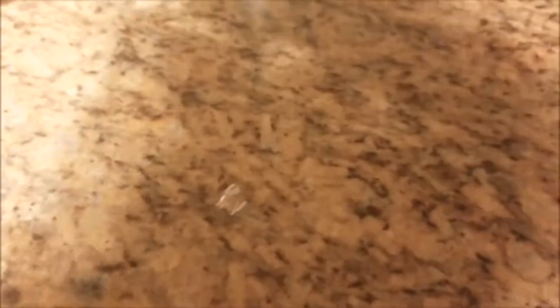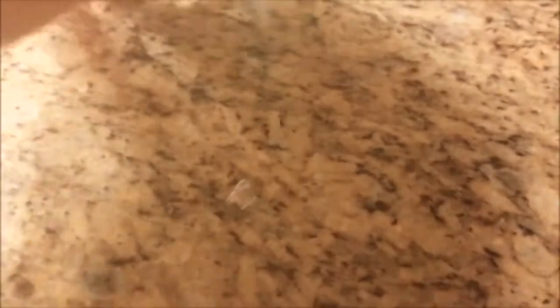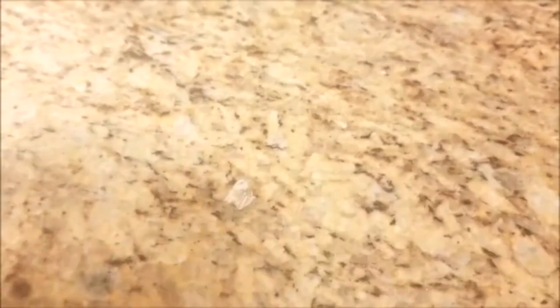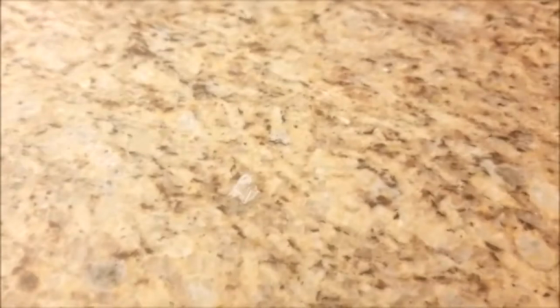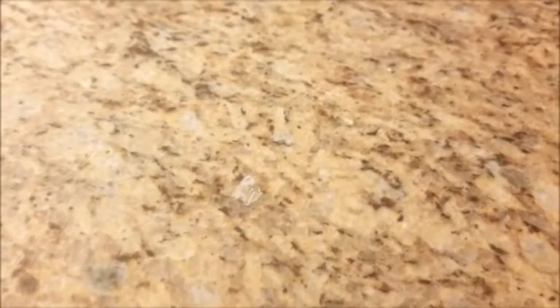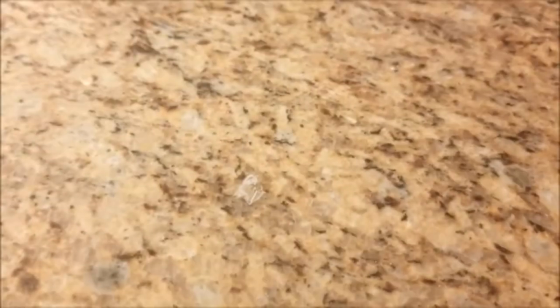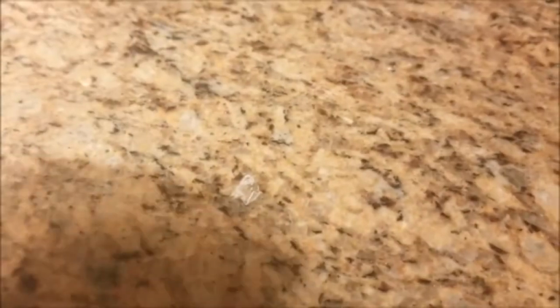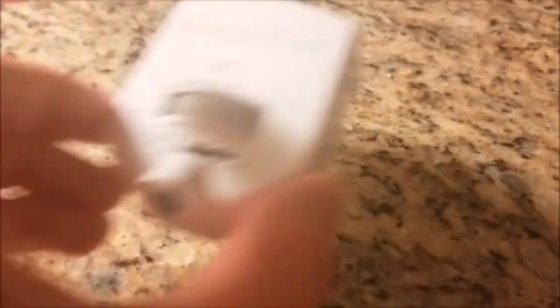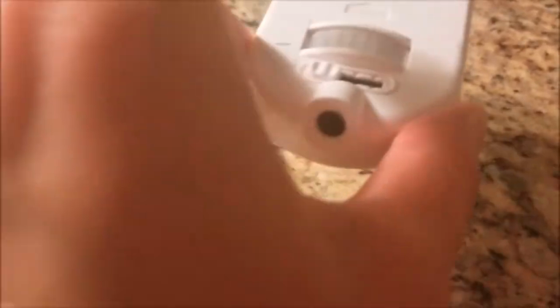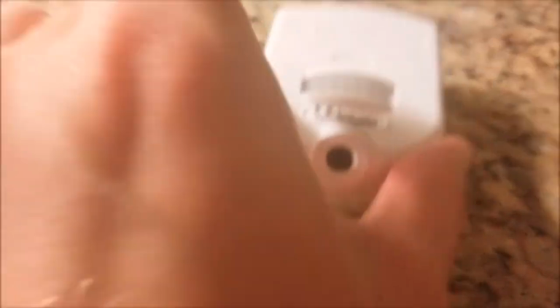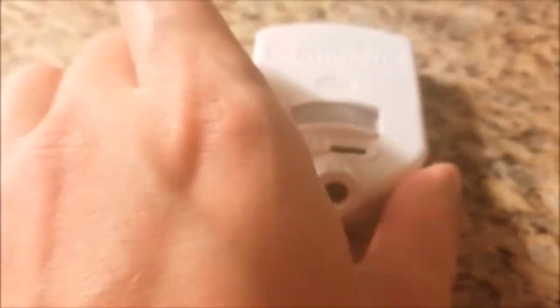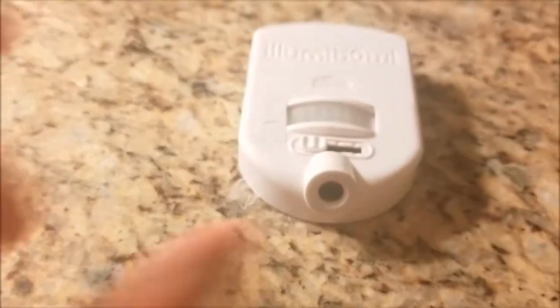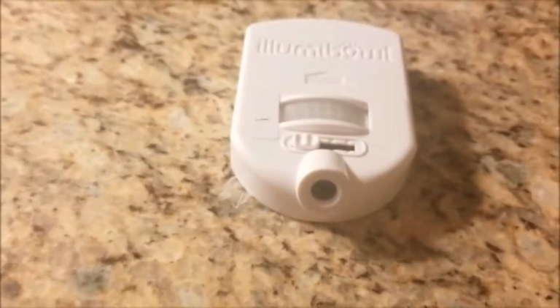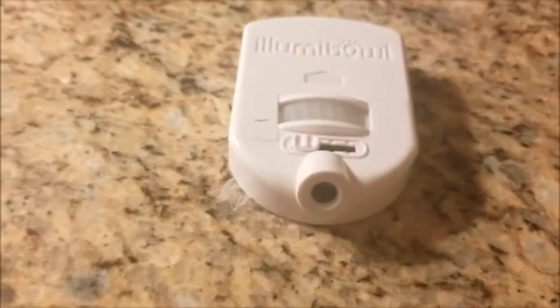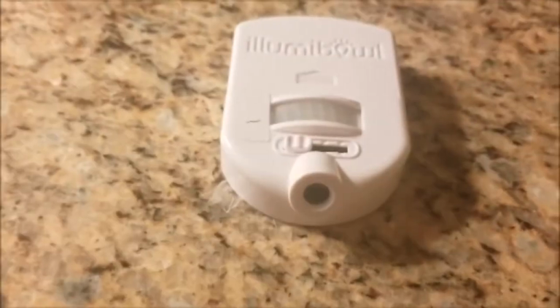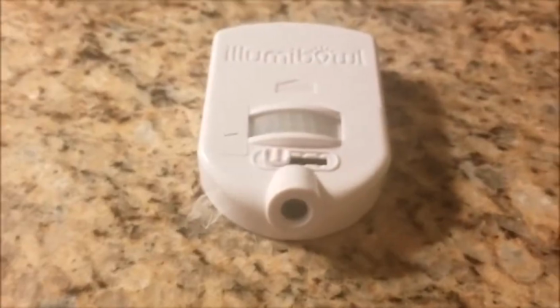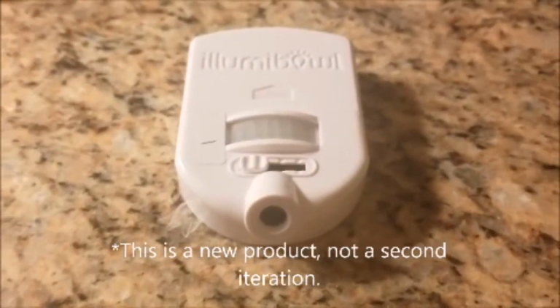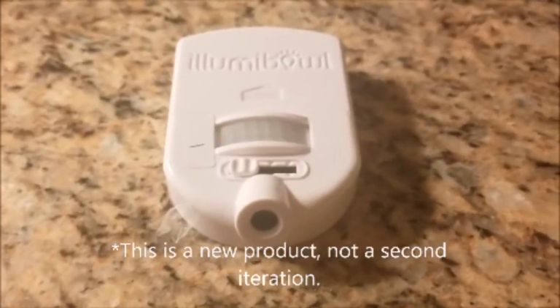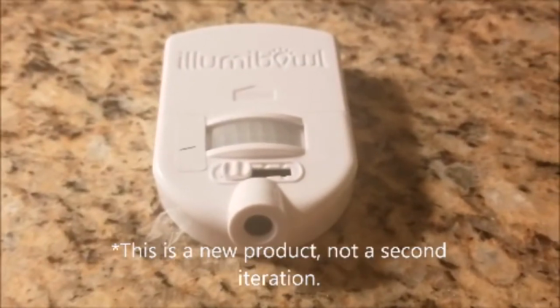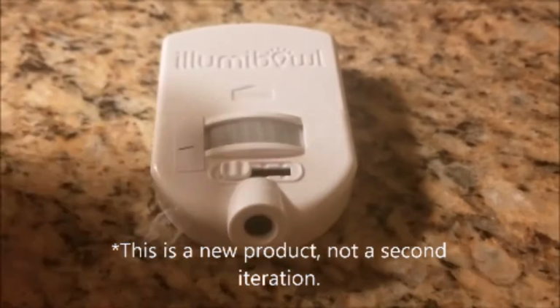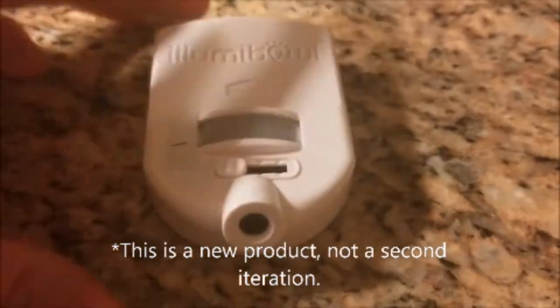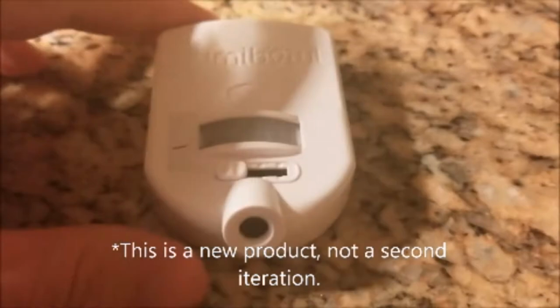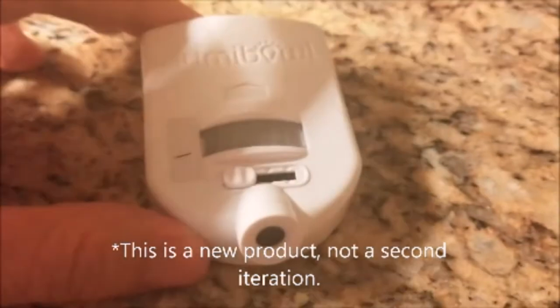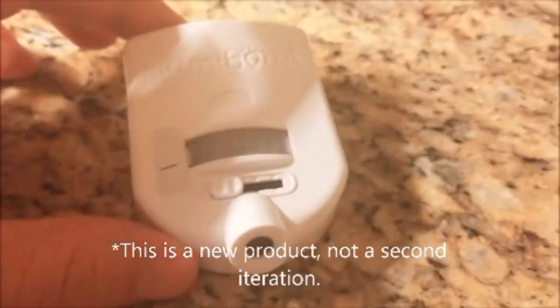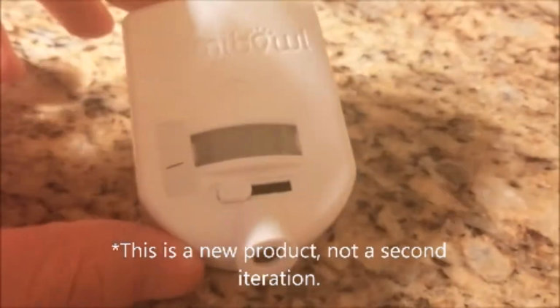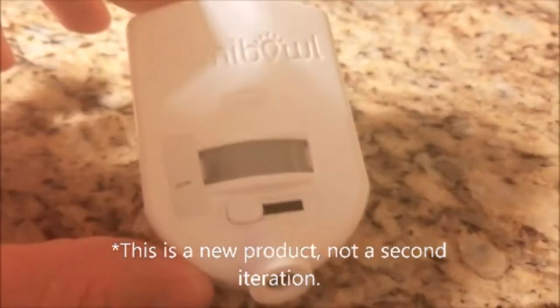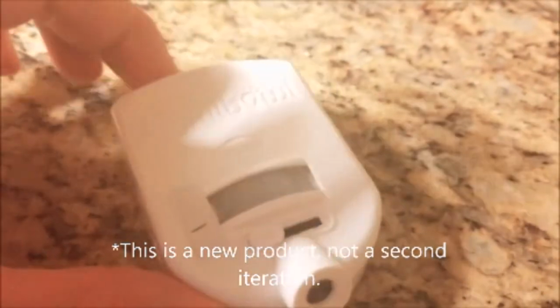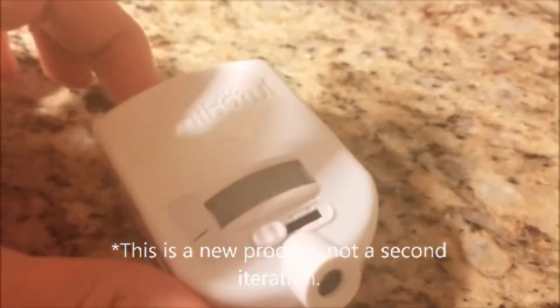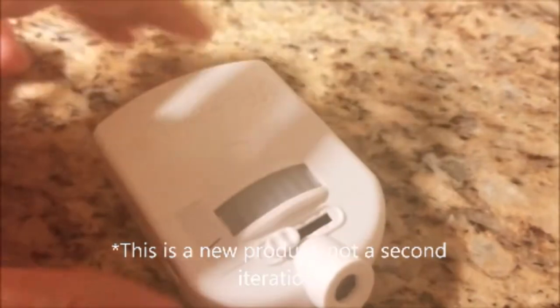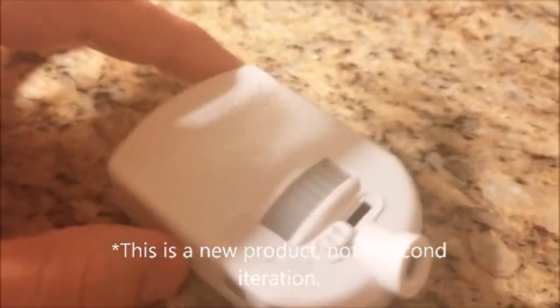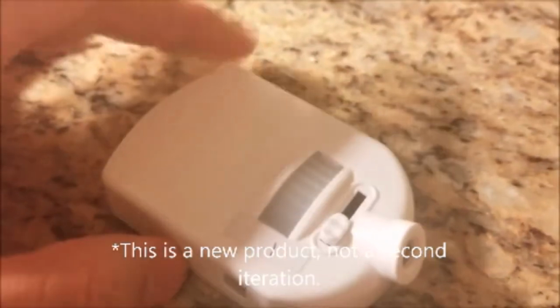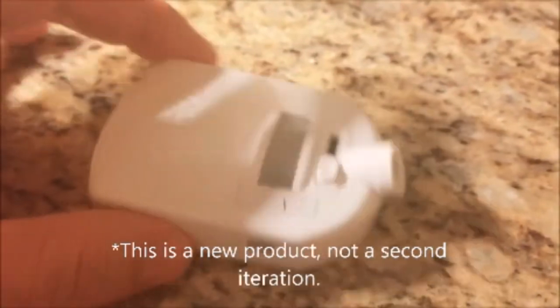Anyway, their product was so successful they made a second version. You might see these in Bed Bath & Beyond, but not this one because it's a prototype.